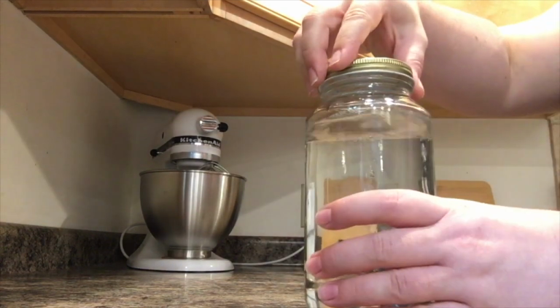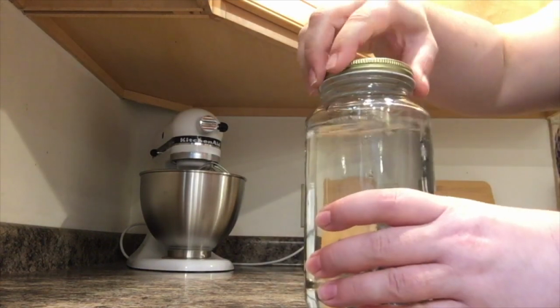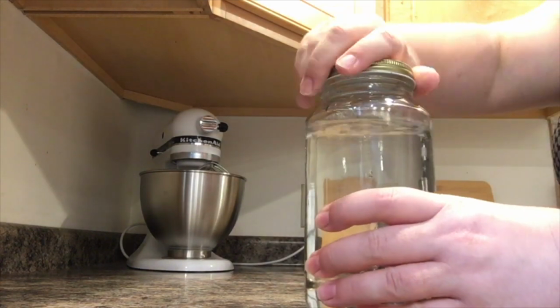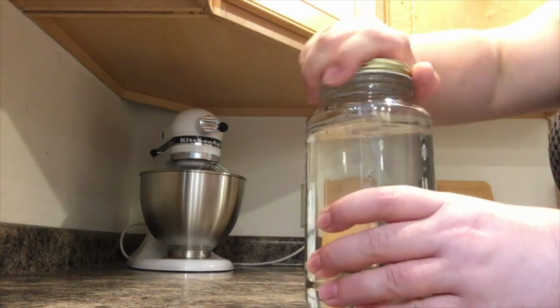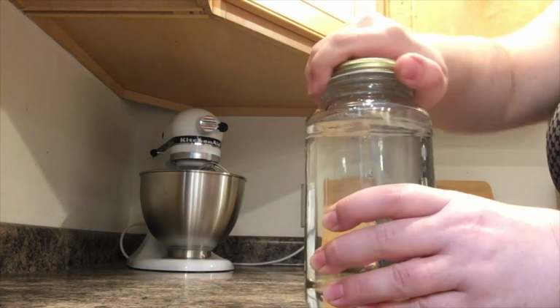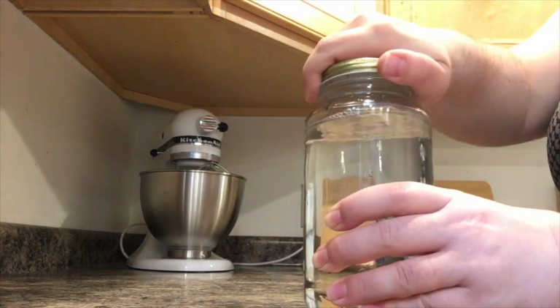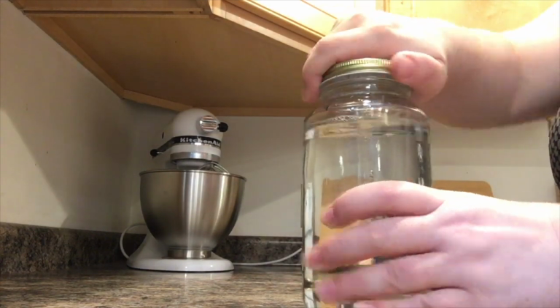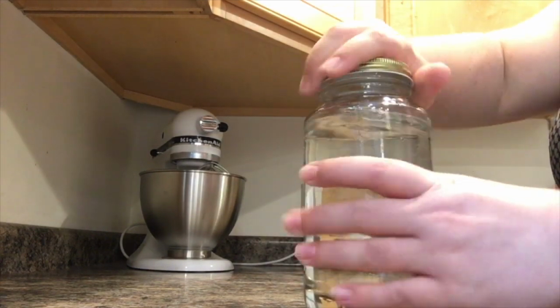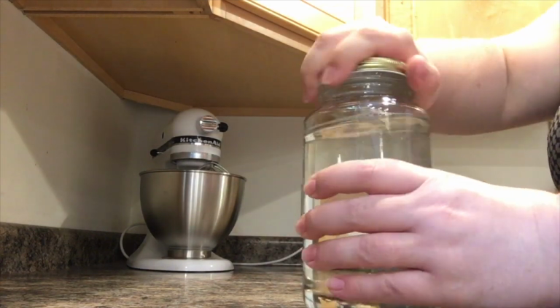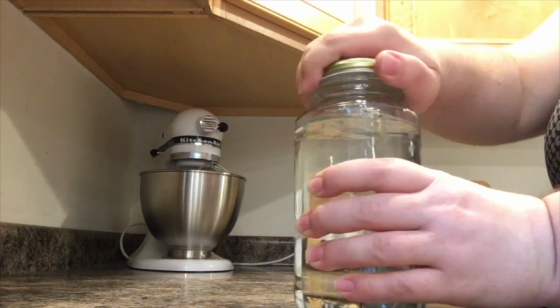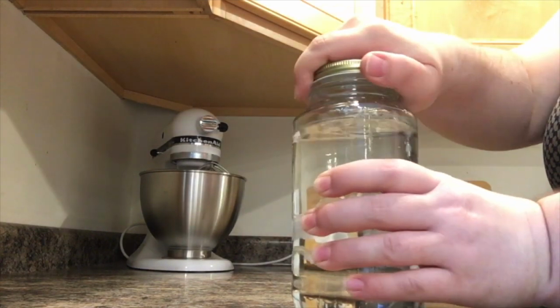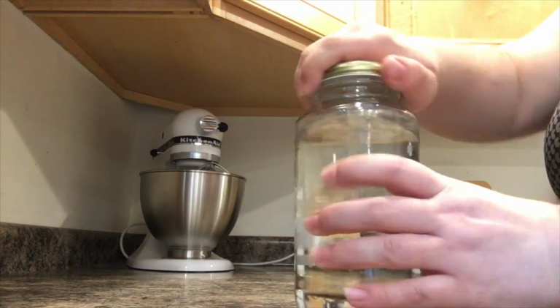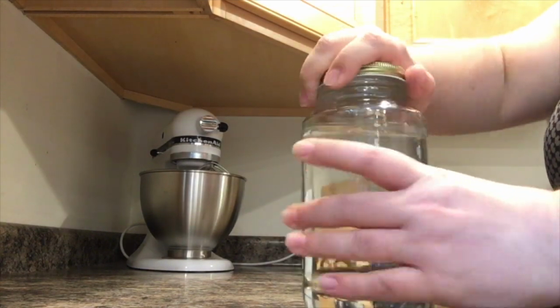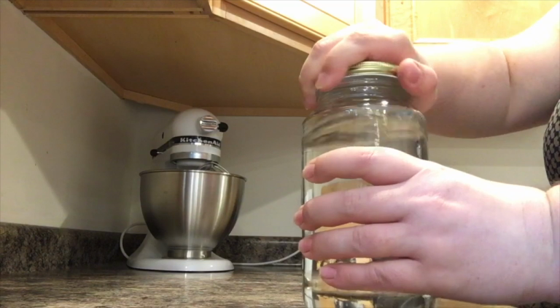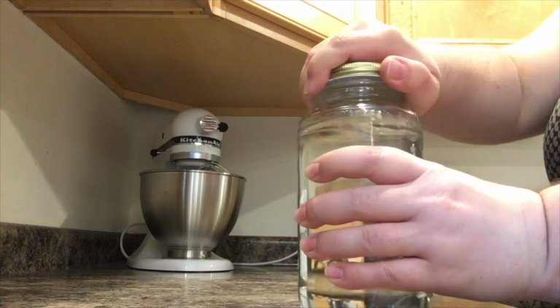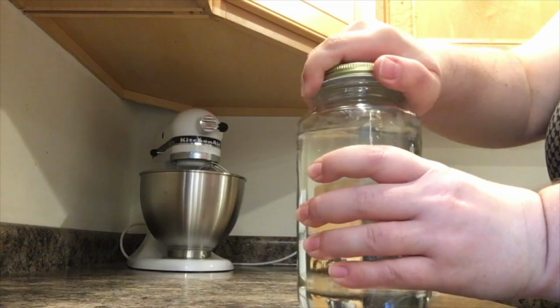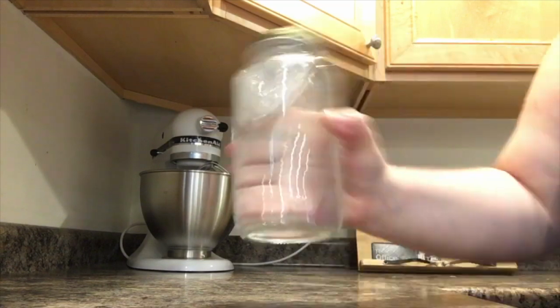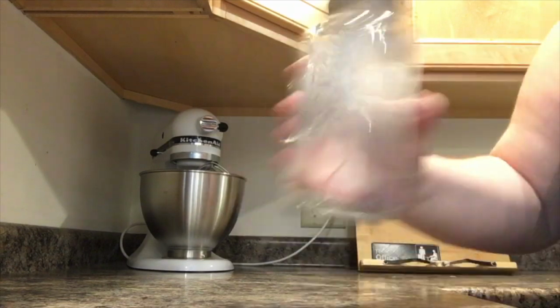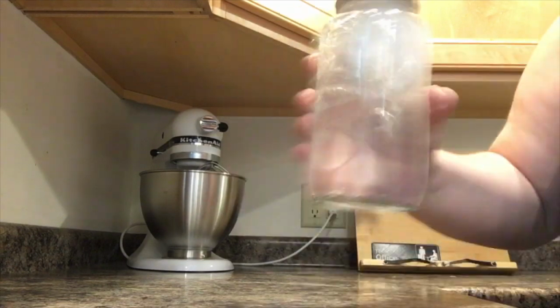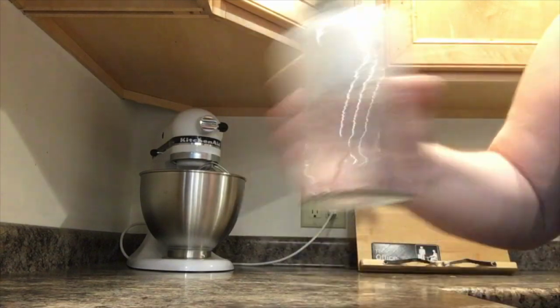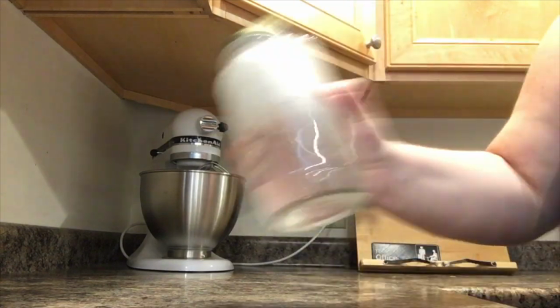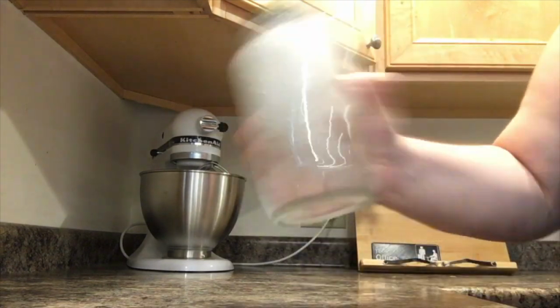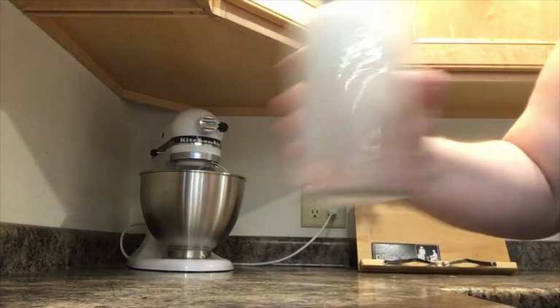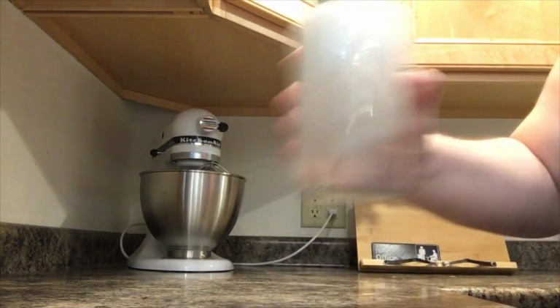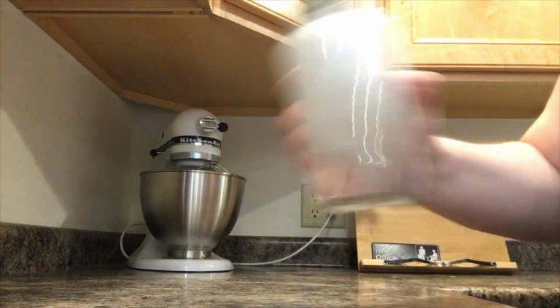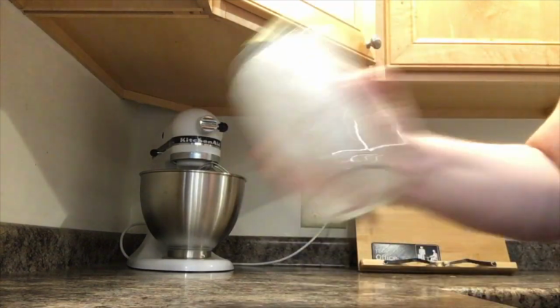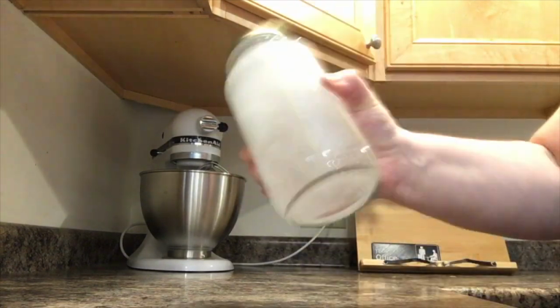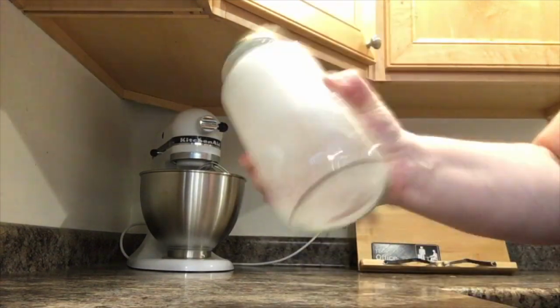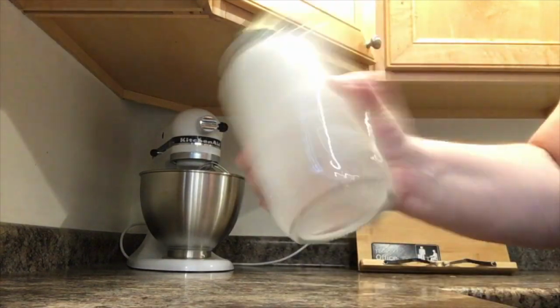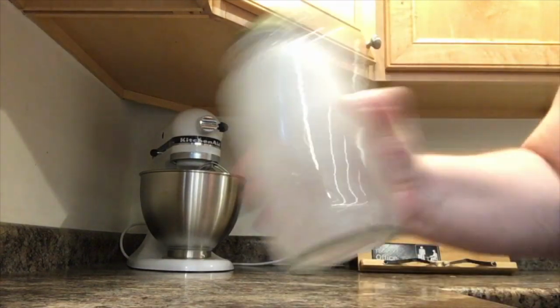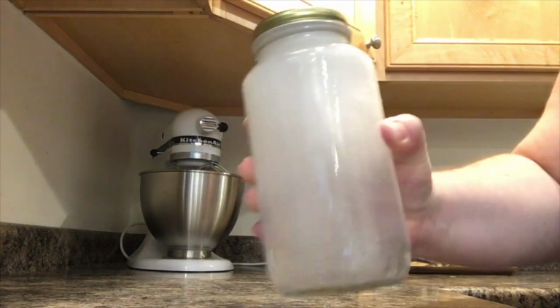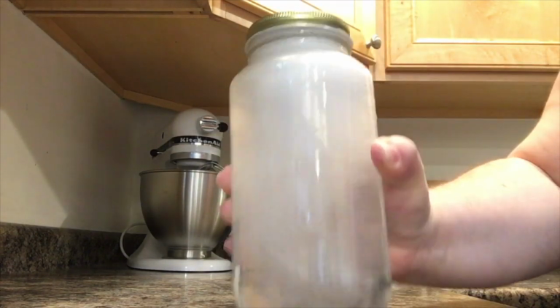Now you're gonna screw the lid on tight and swirl it around so the tornado forms.